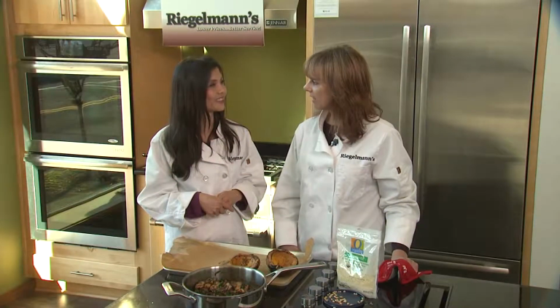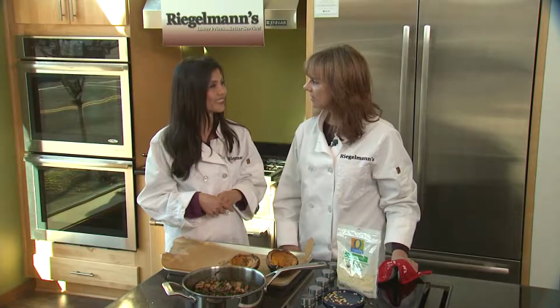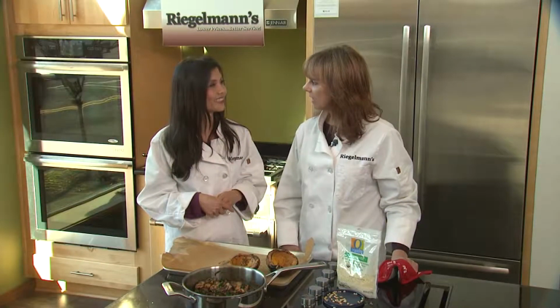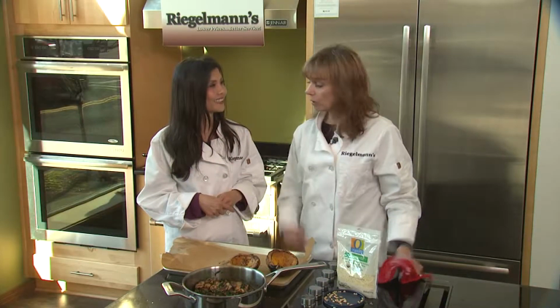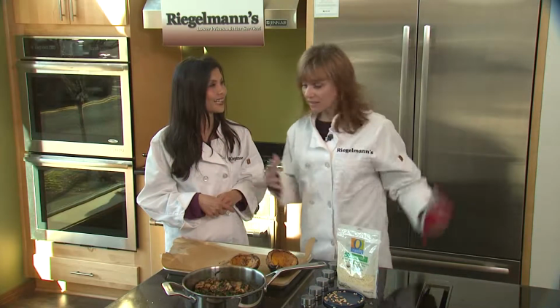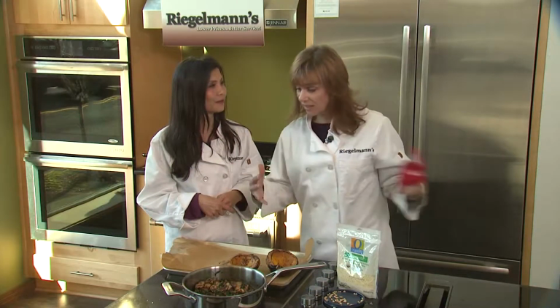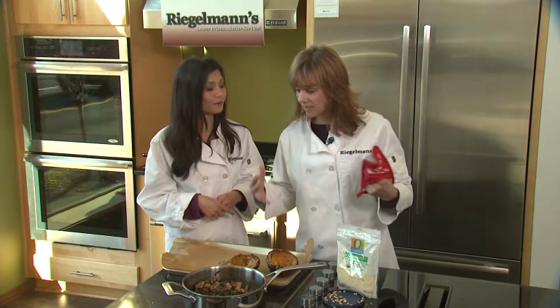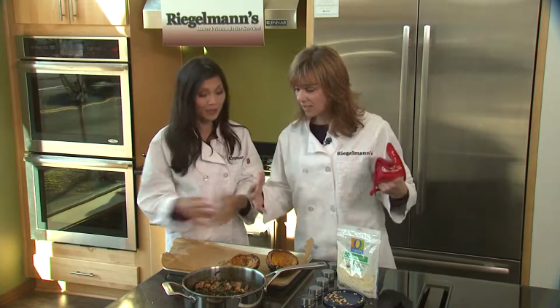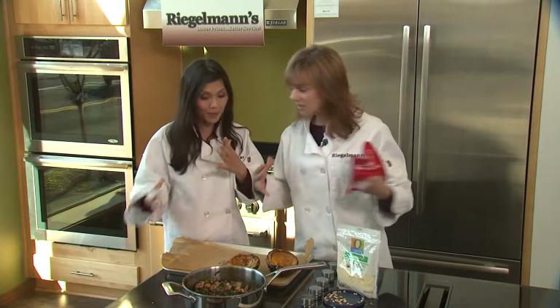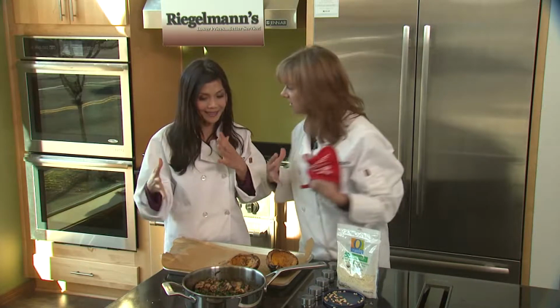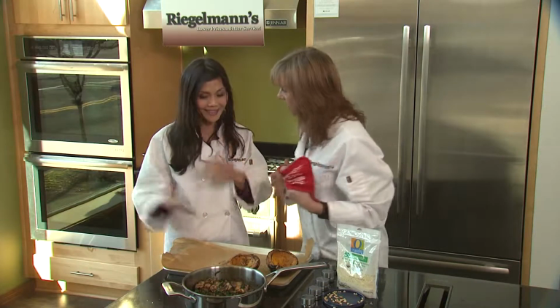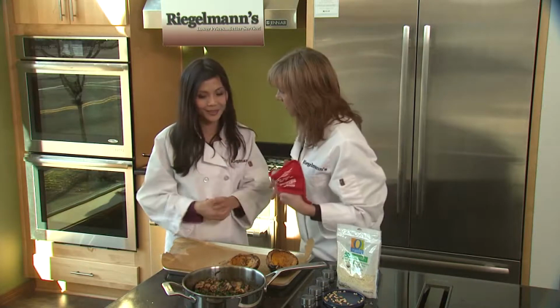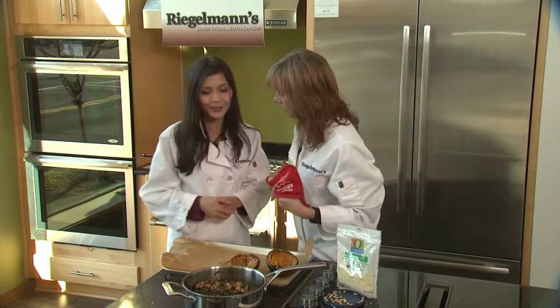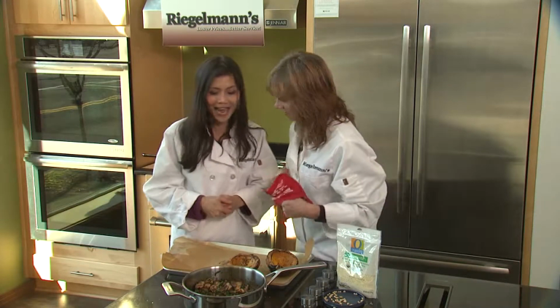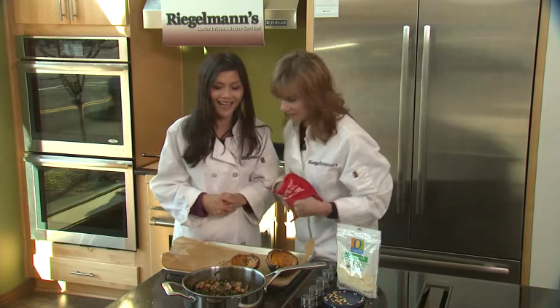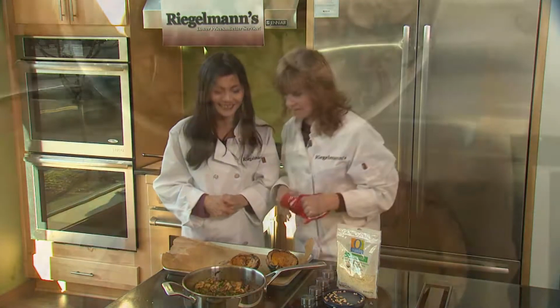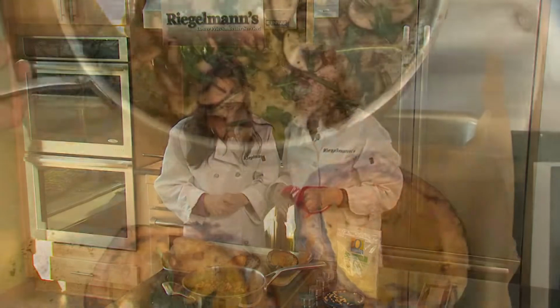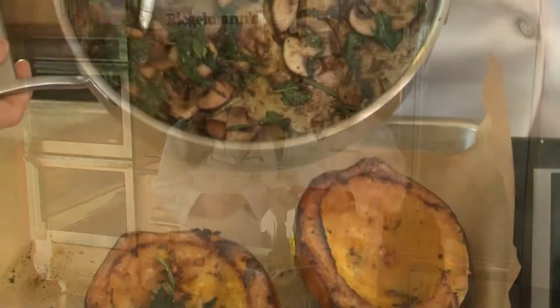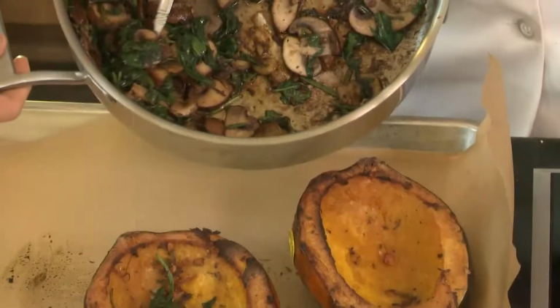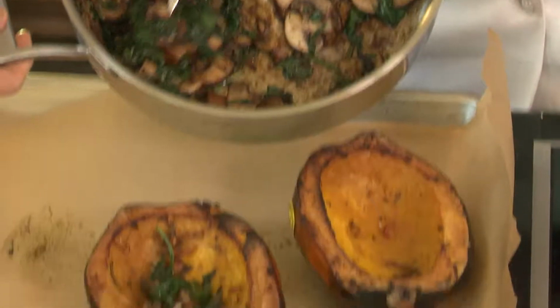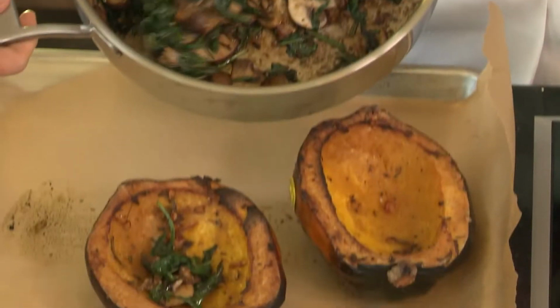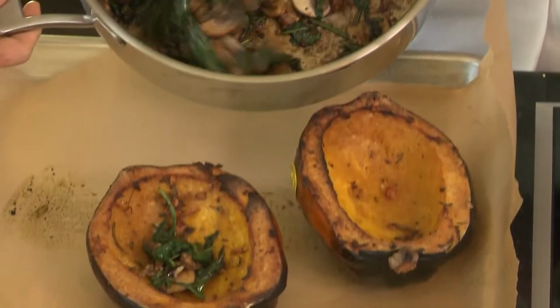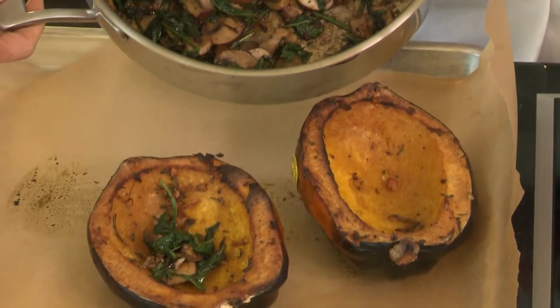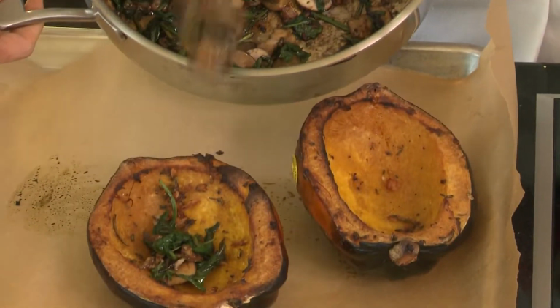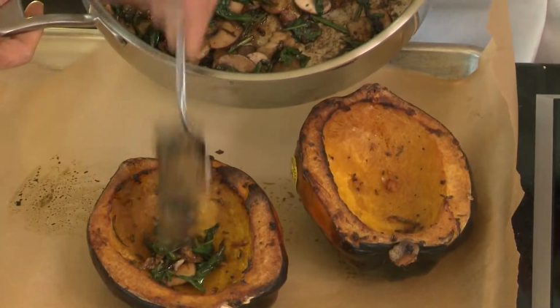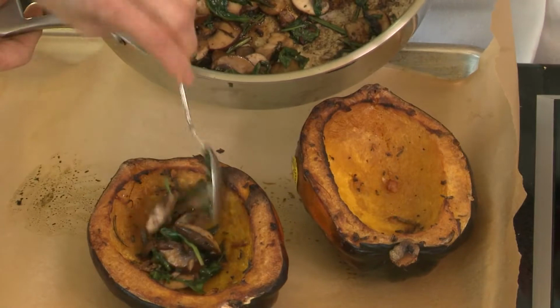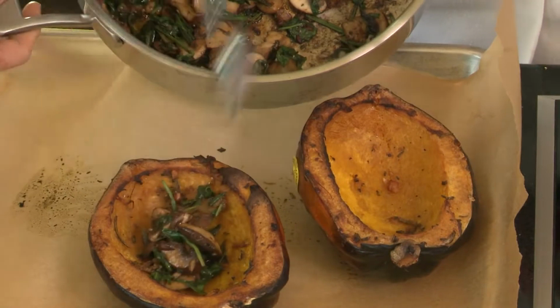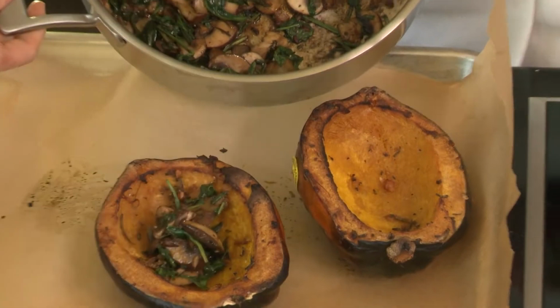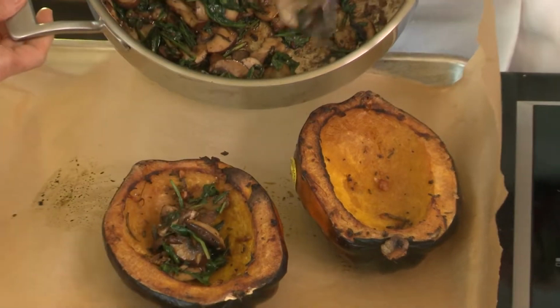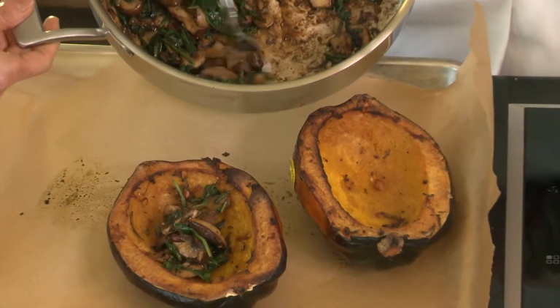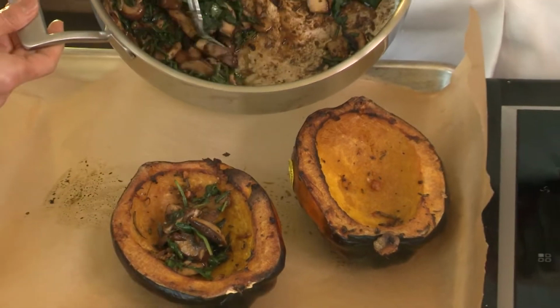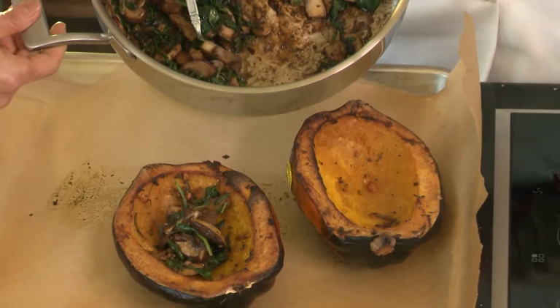Excellent. Well, let's get these things stuffed. And functional medicine too, yeah. And then once we have them stuffed, we're going to stick them back in the oven.